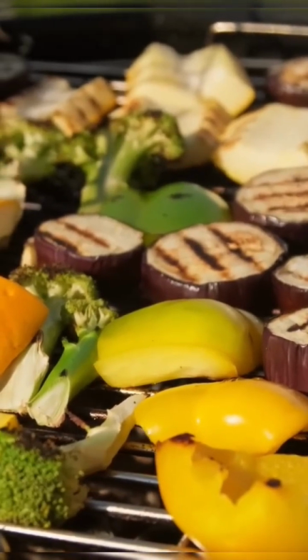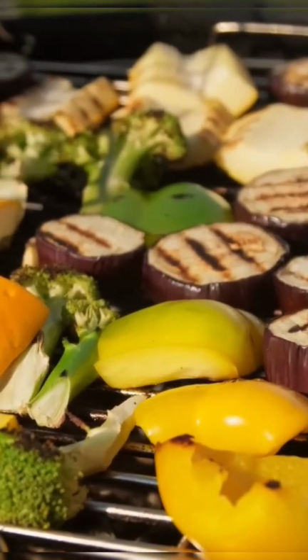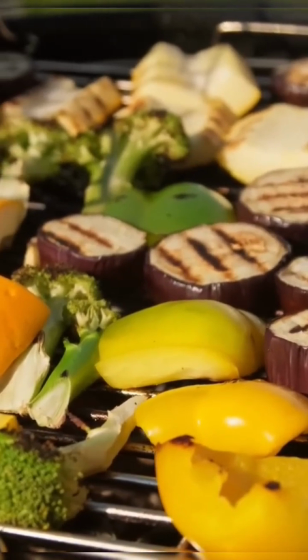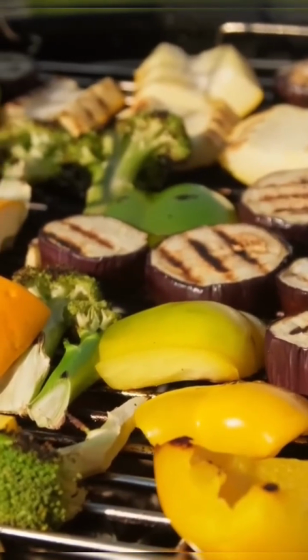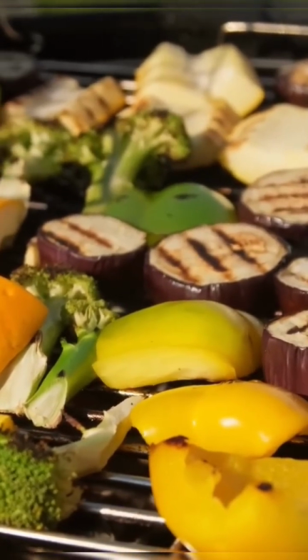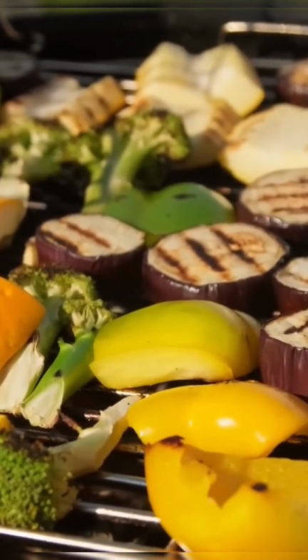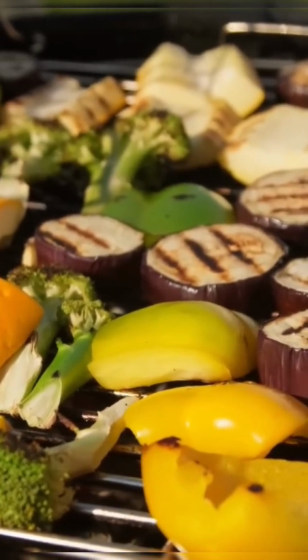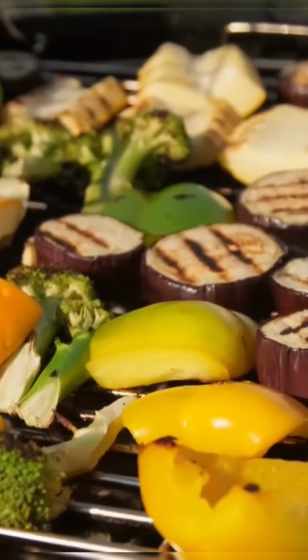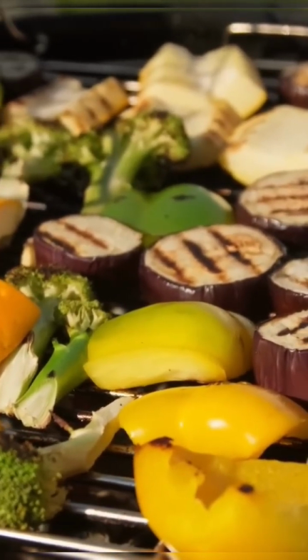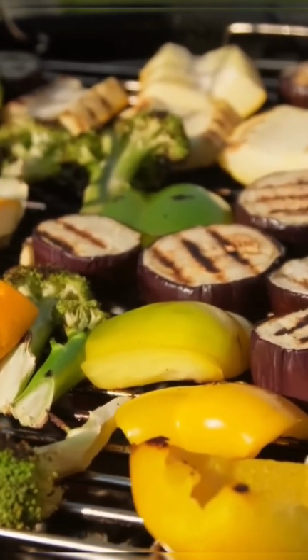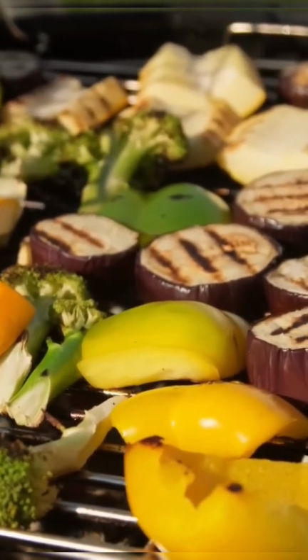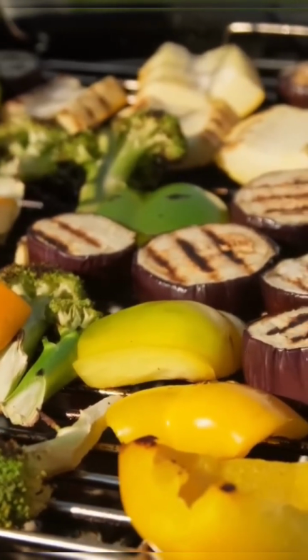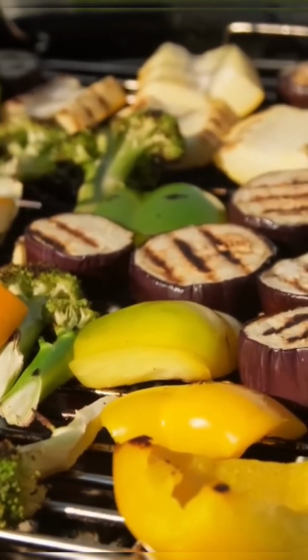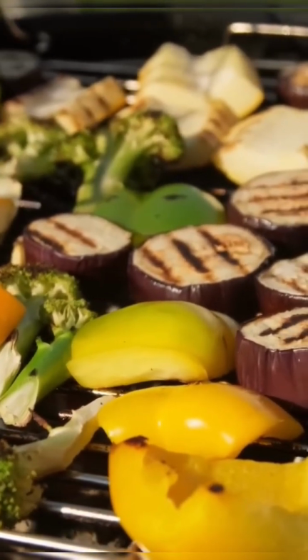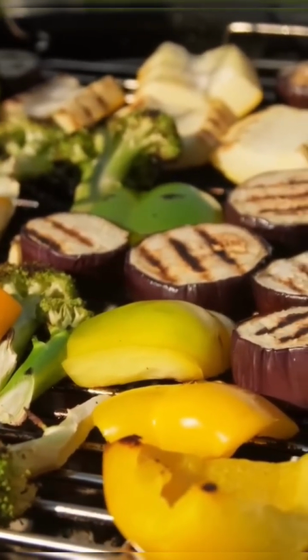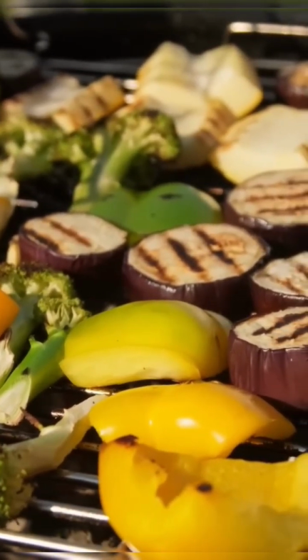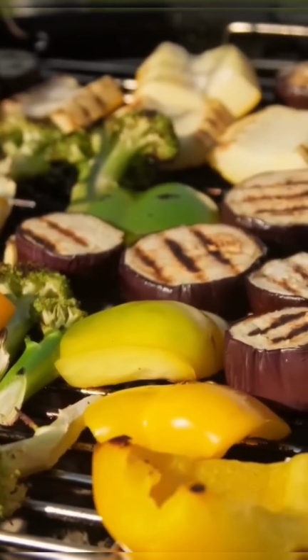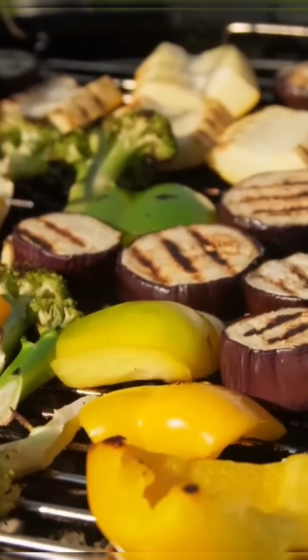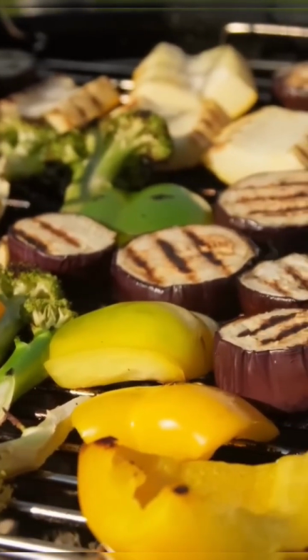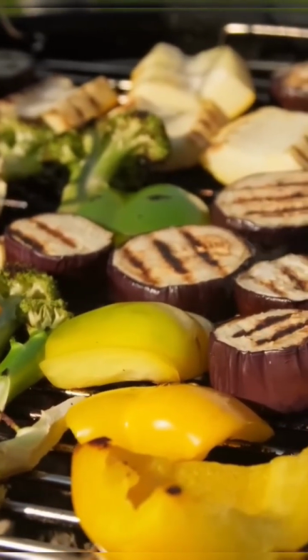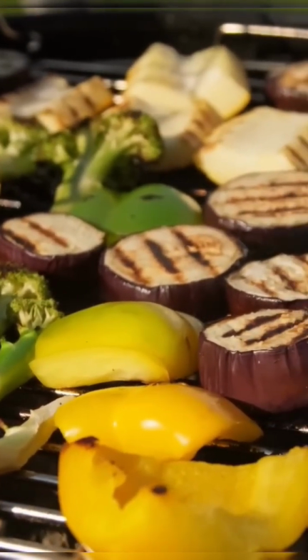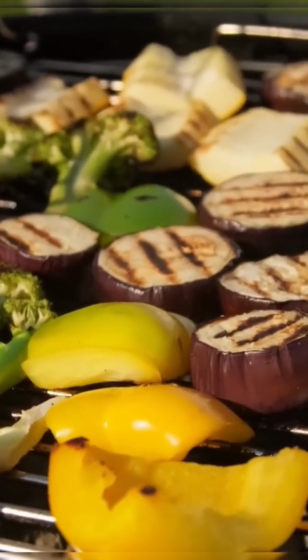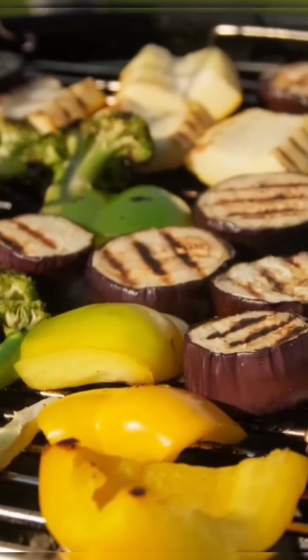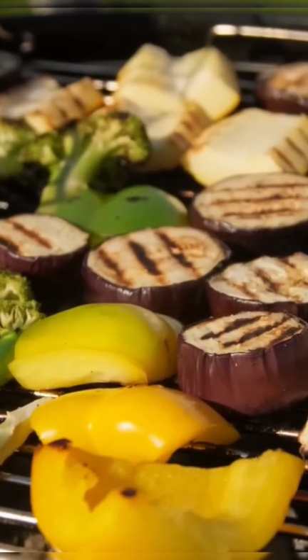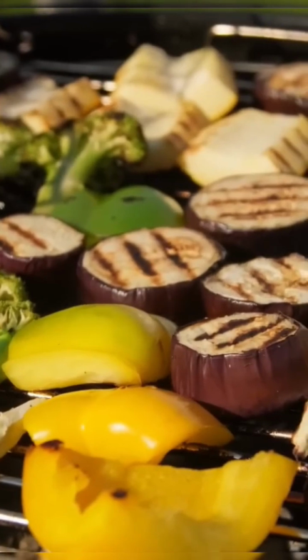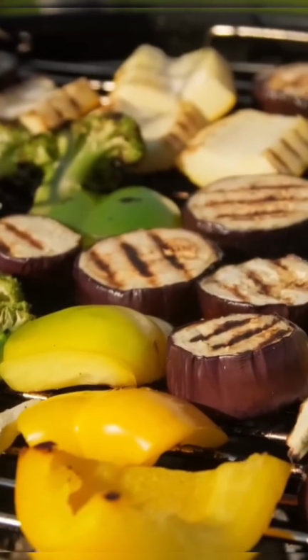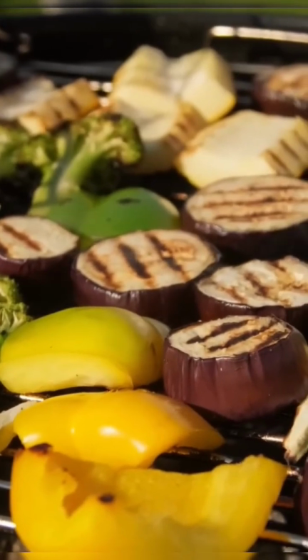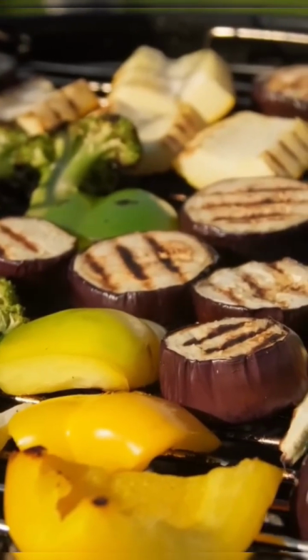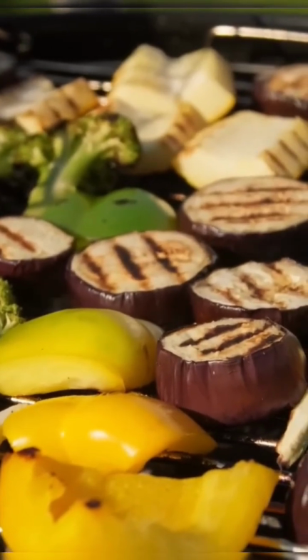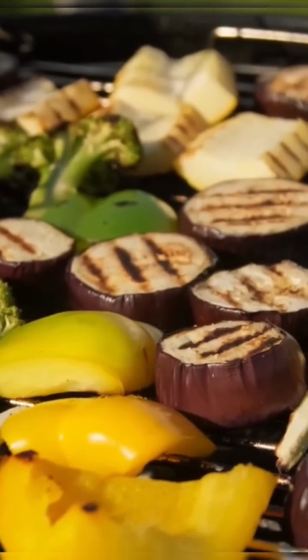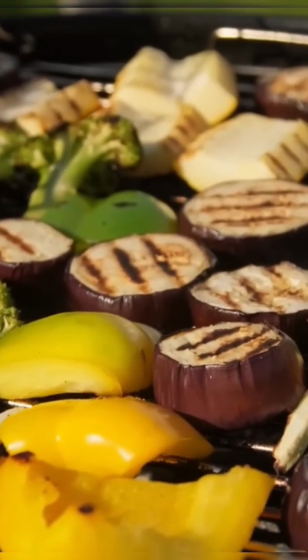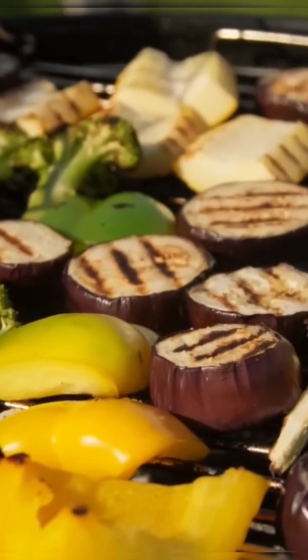In my lab, if we give polyphenols to mice, they actually get healthier and run further, like they've been exercising.